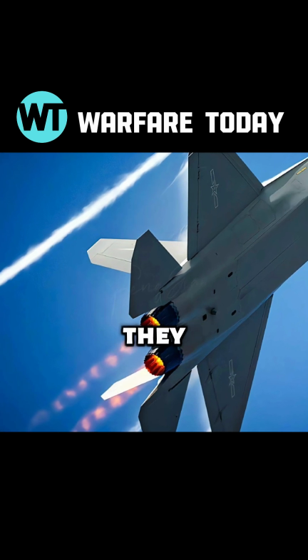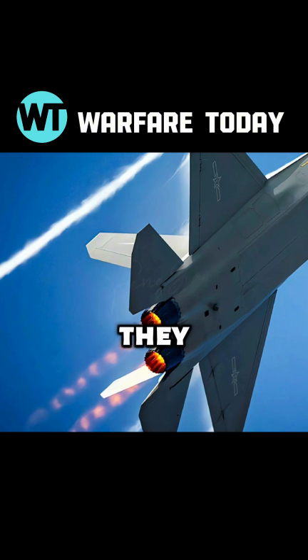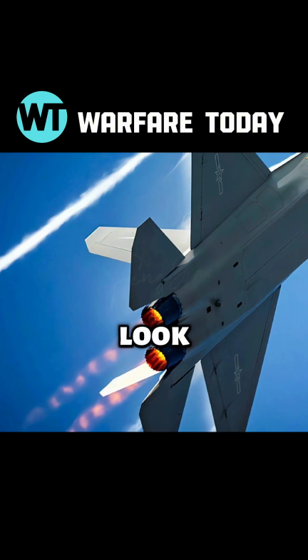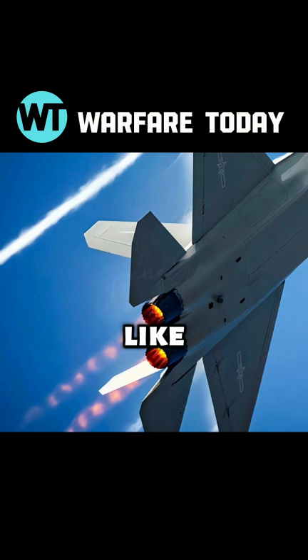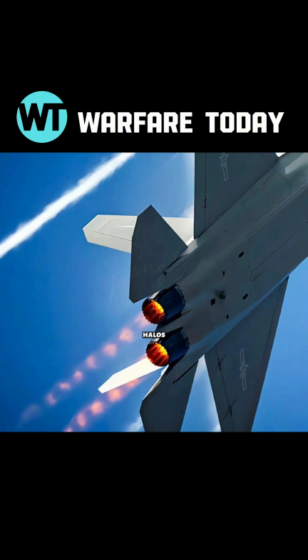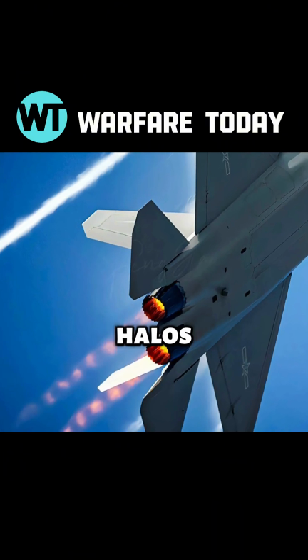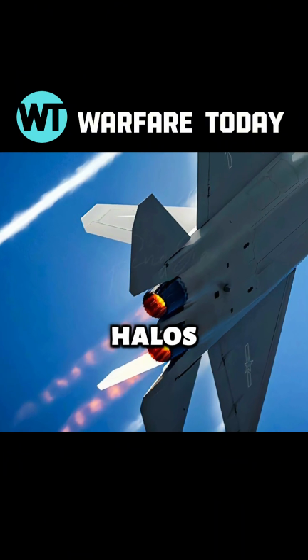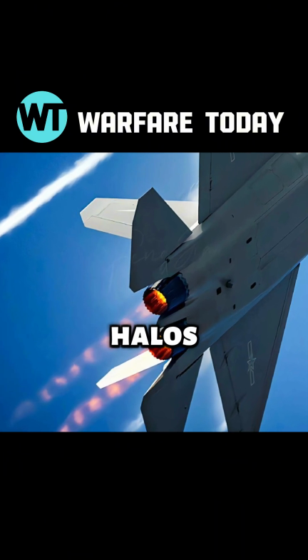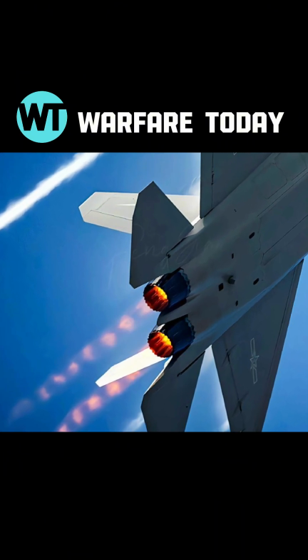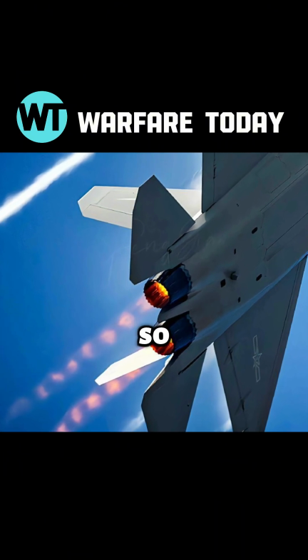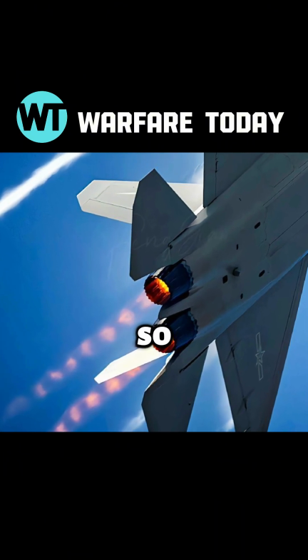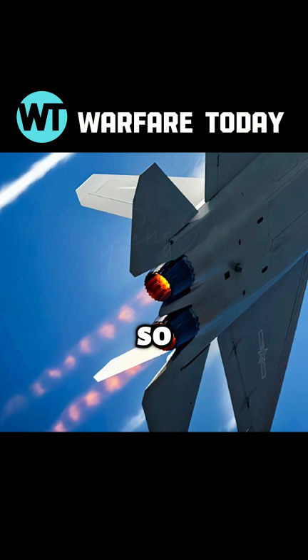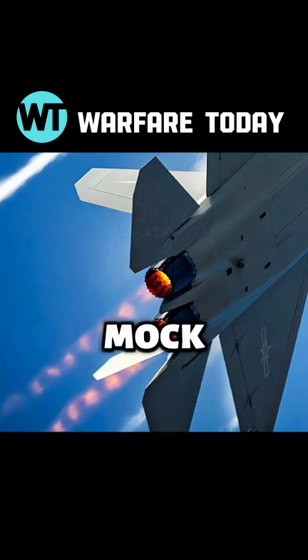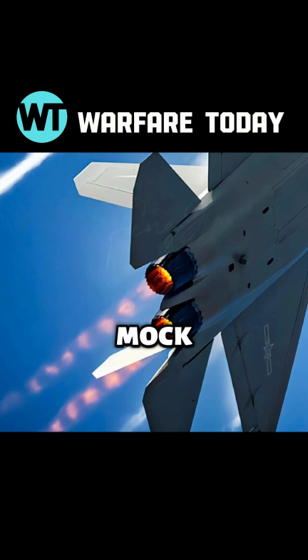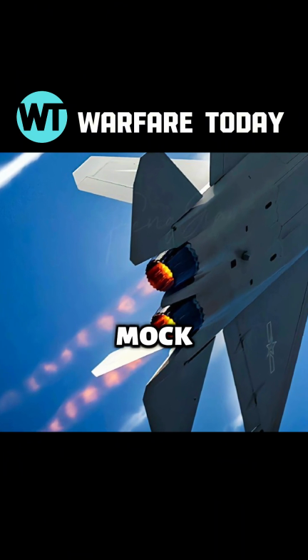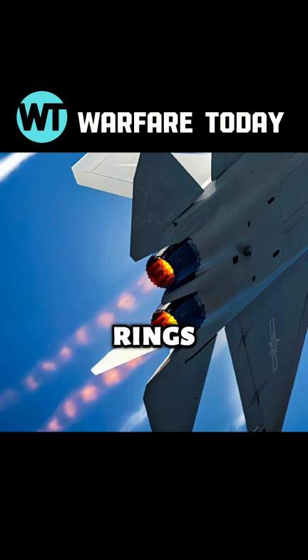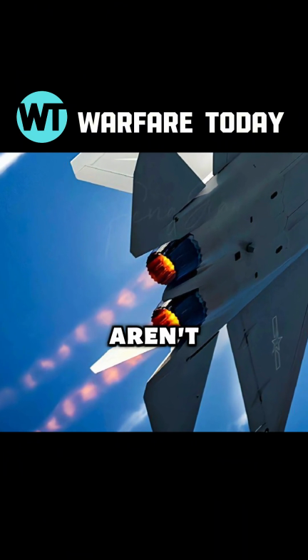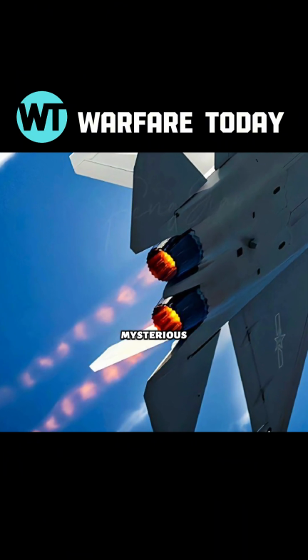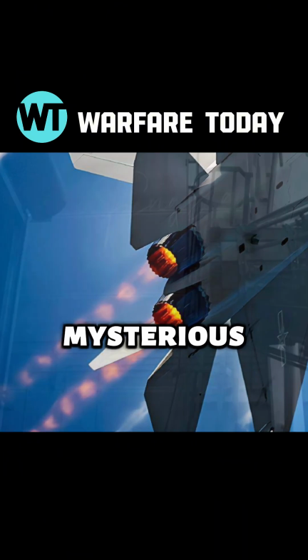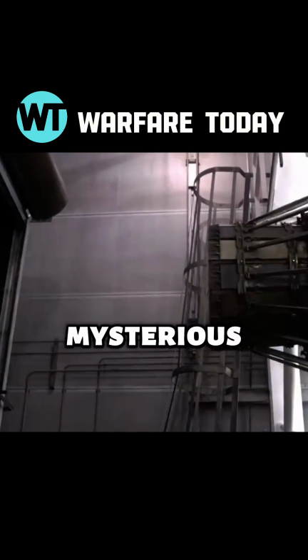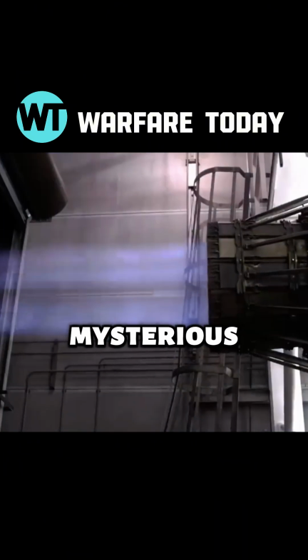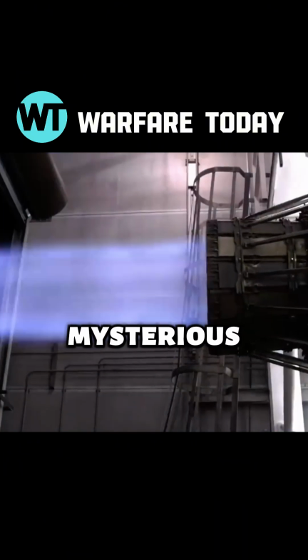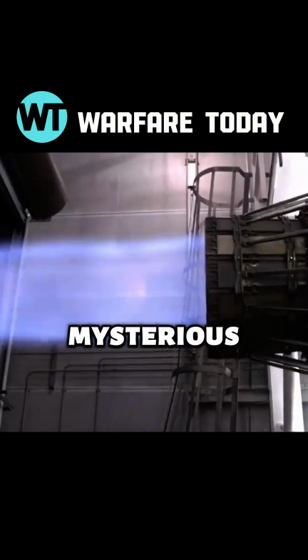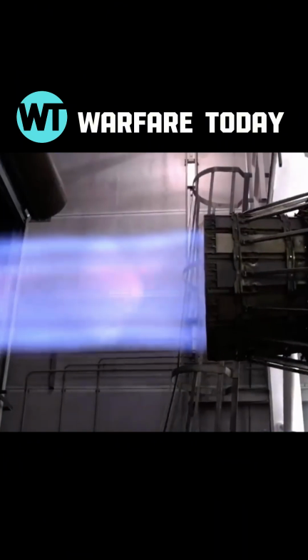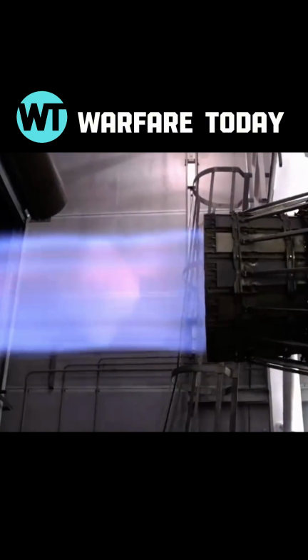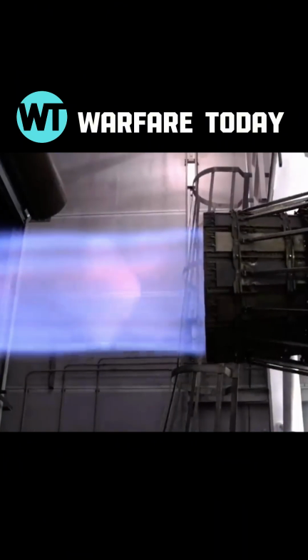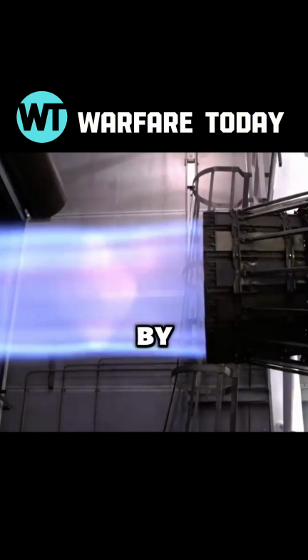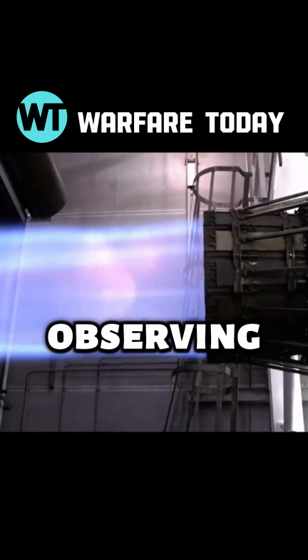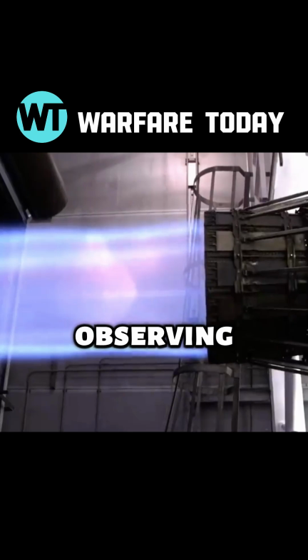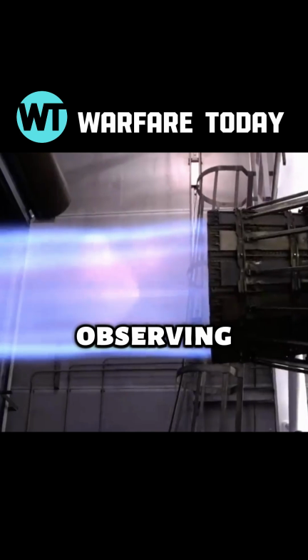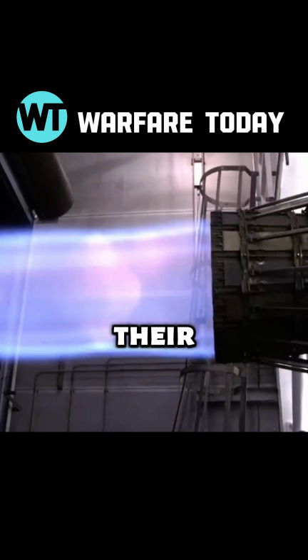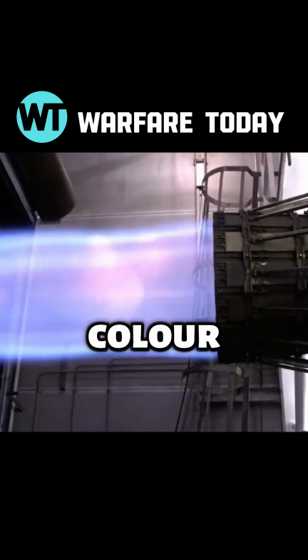They look like halos. Mock rings aren't mysterious.